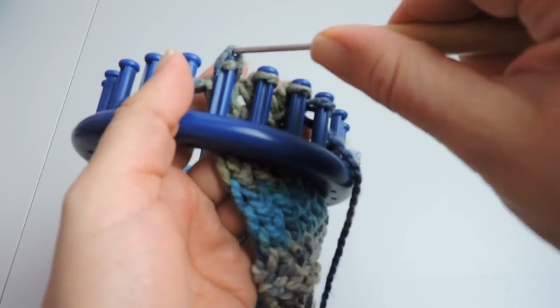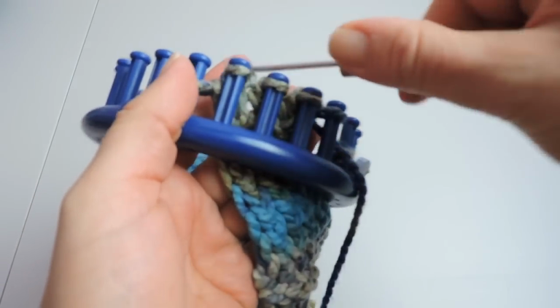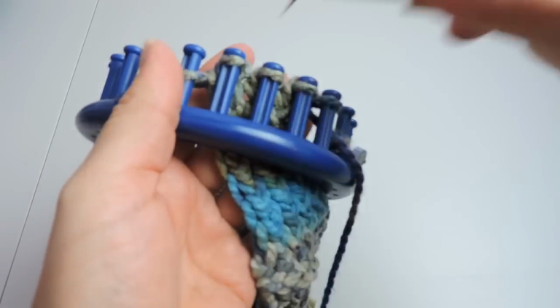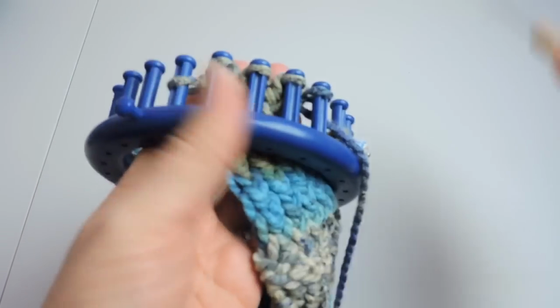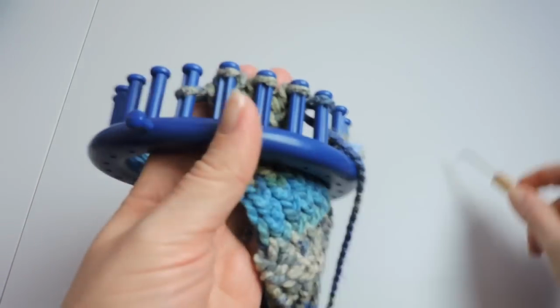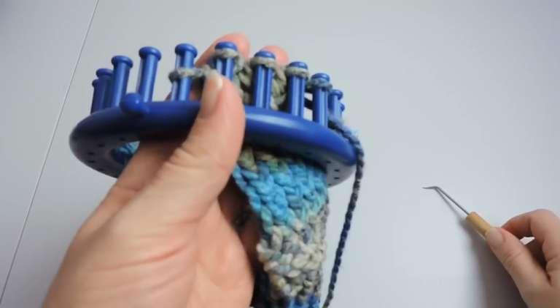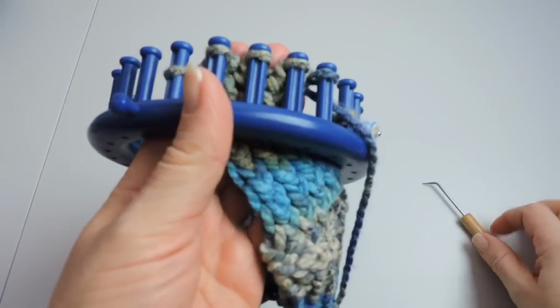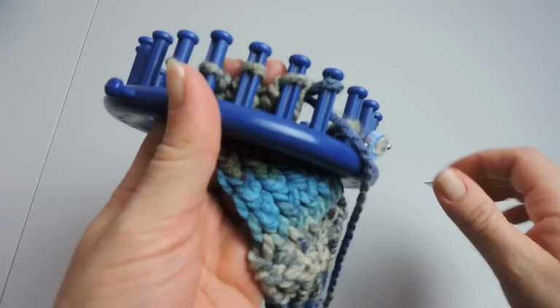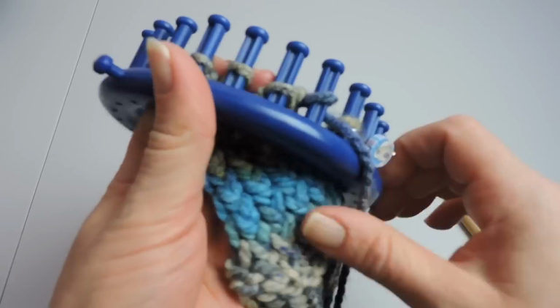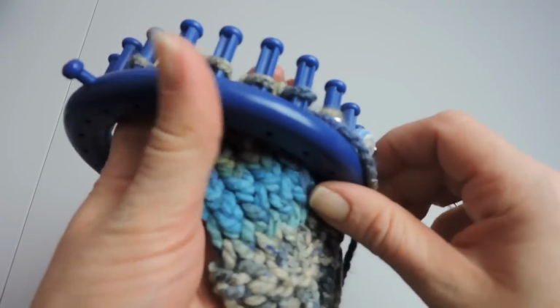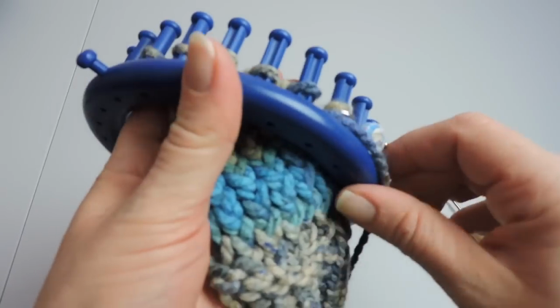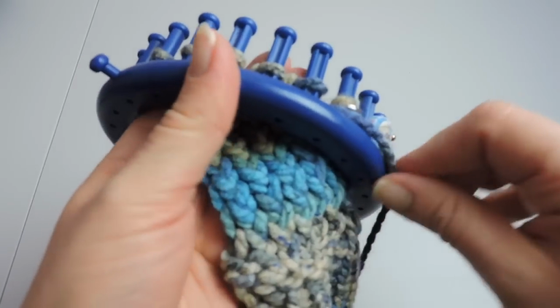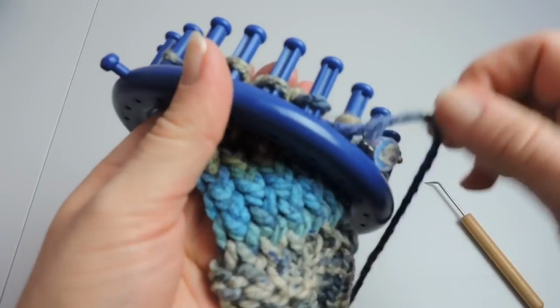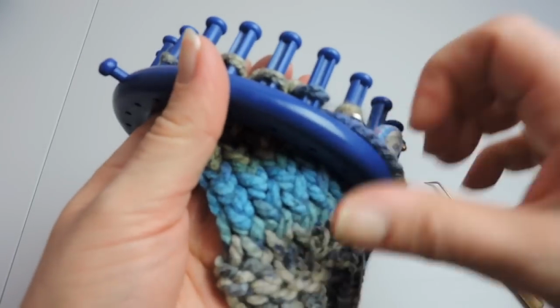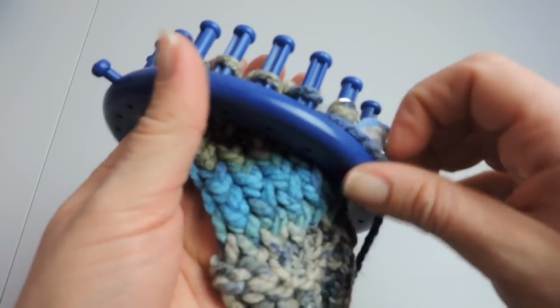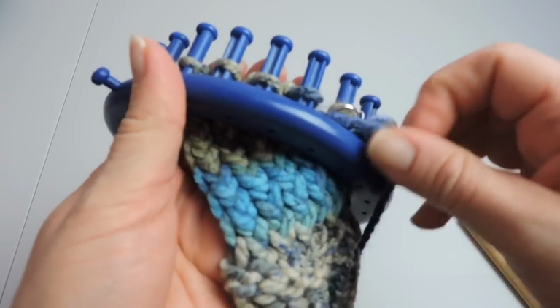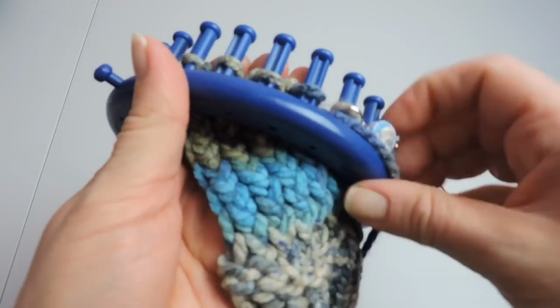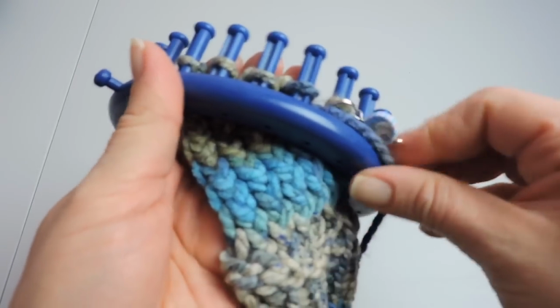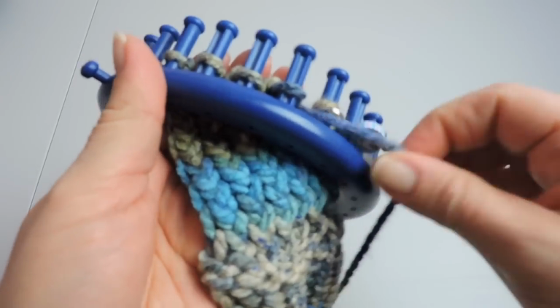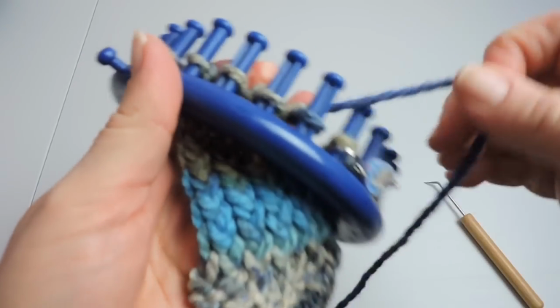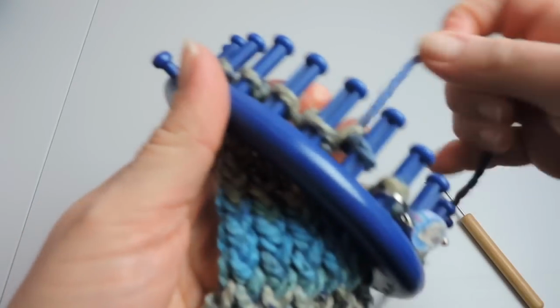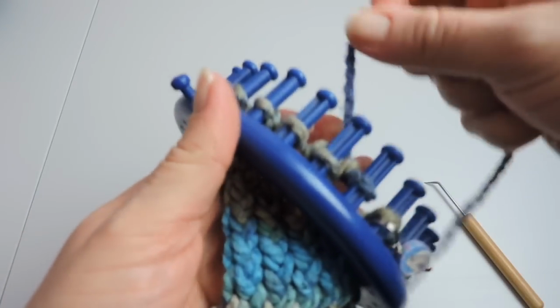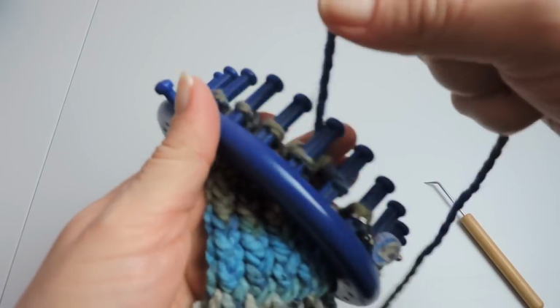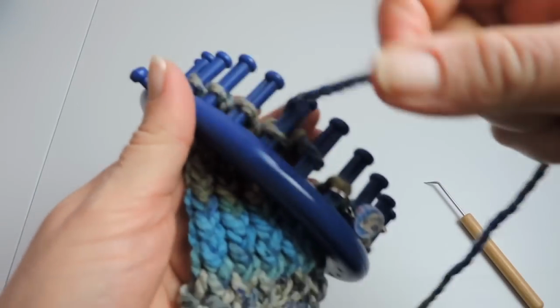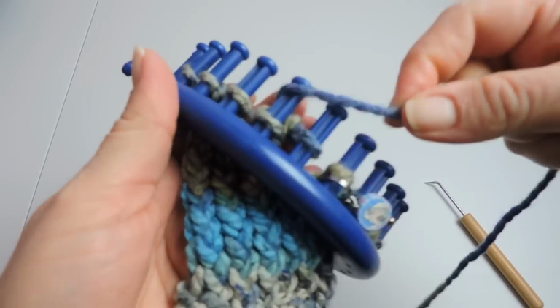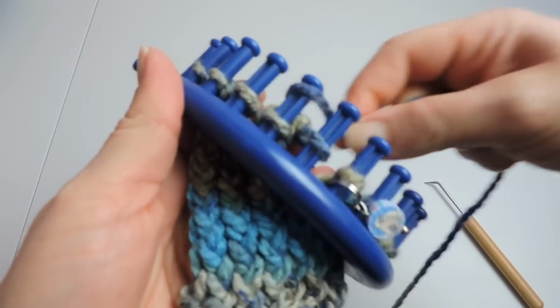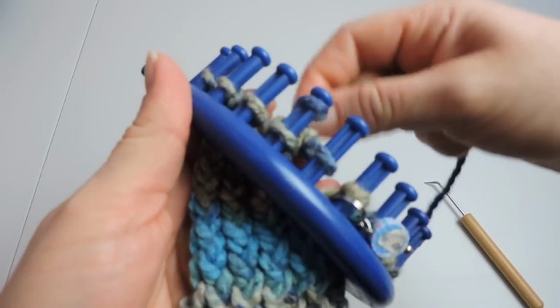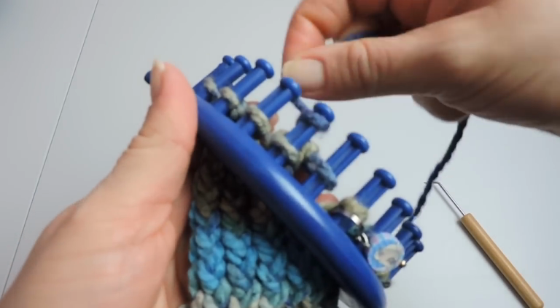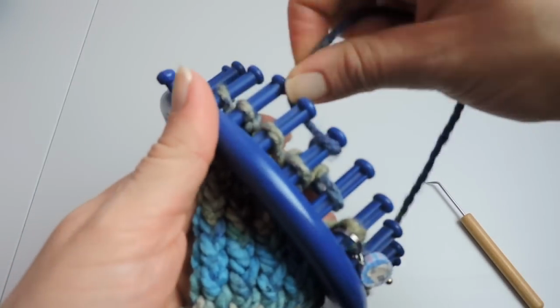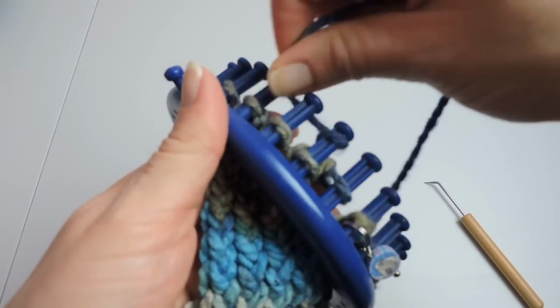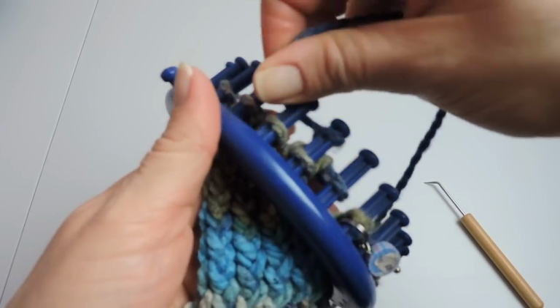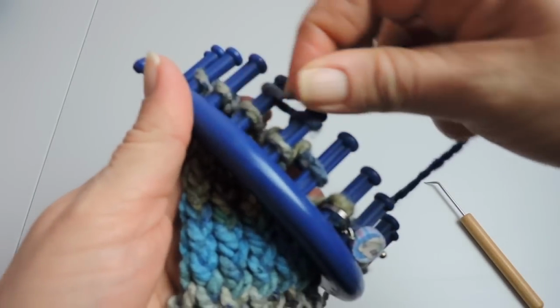Just keep this up and your thumb will start to poke through.